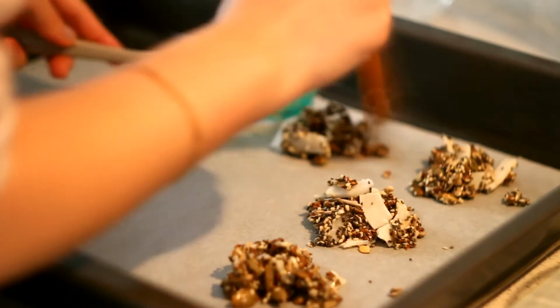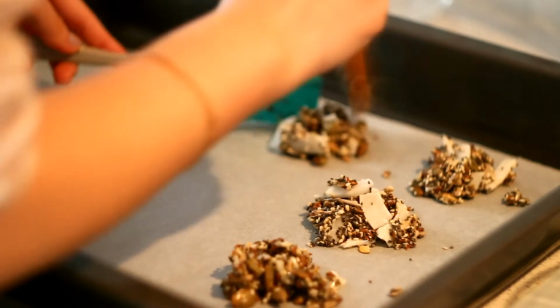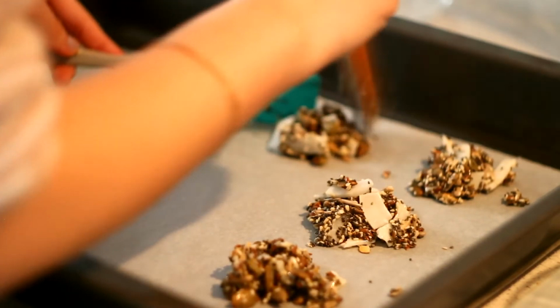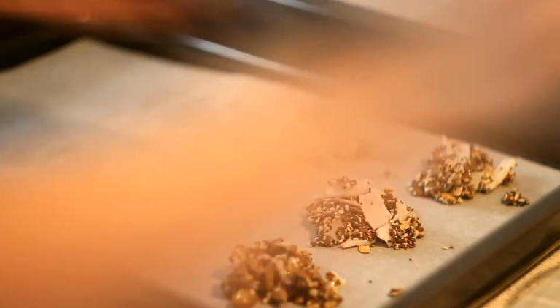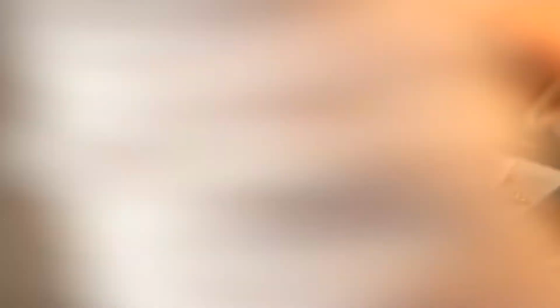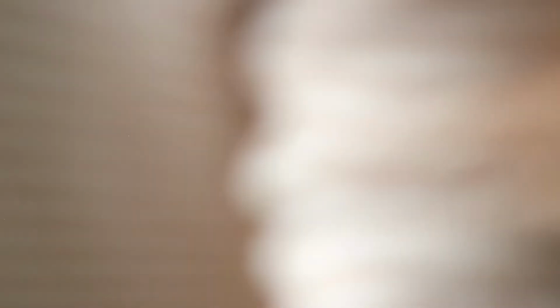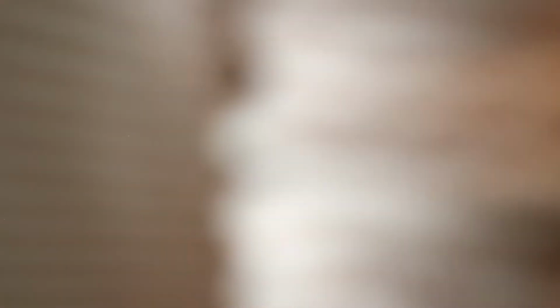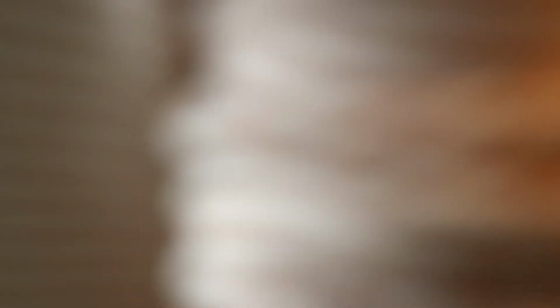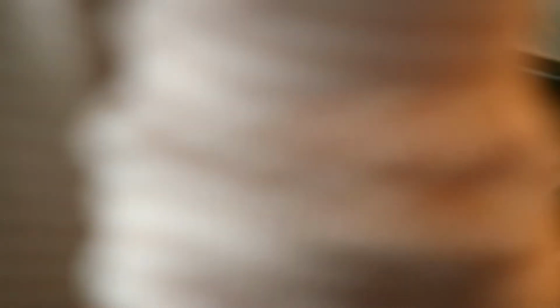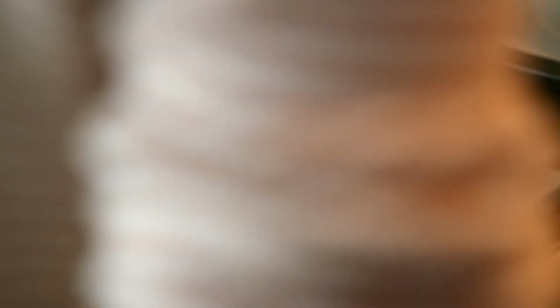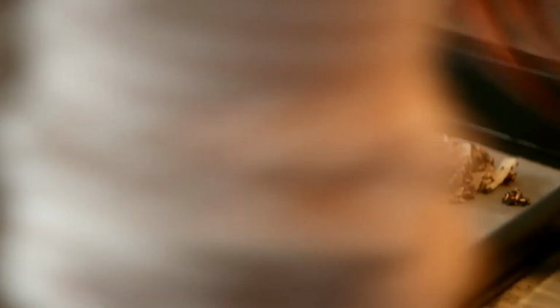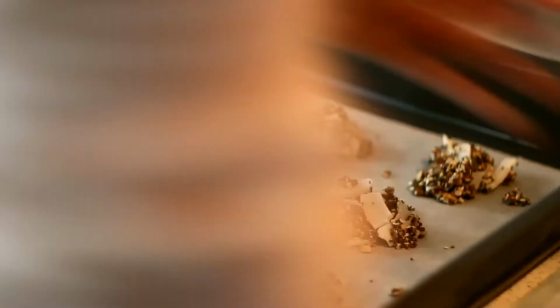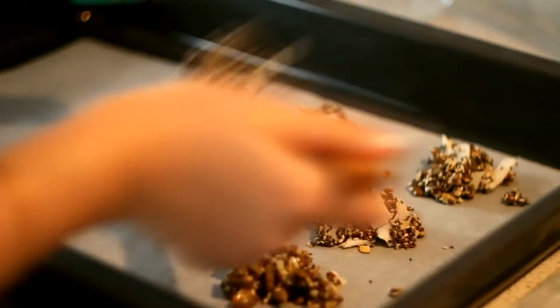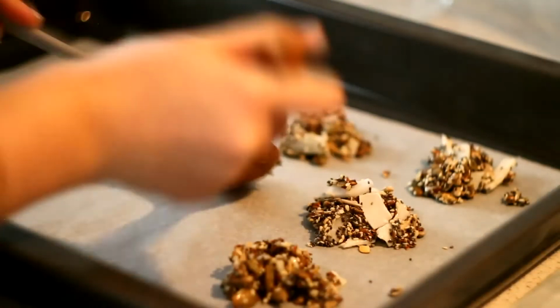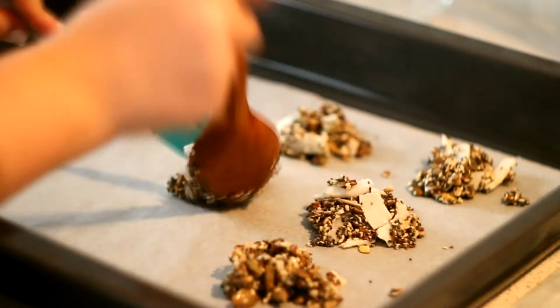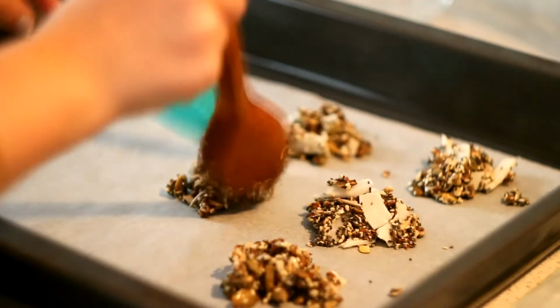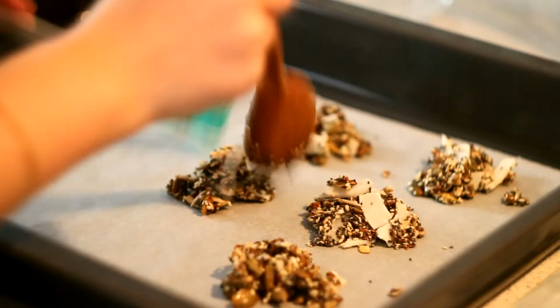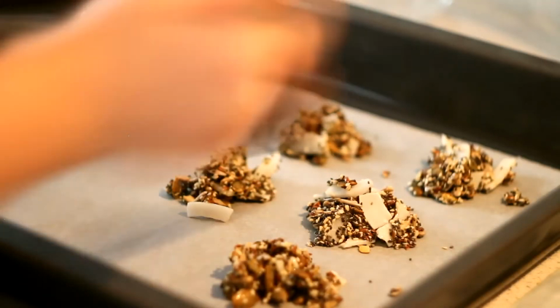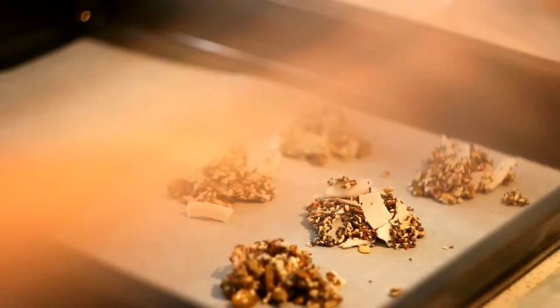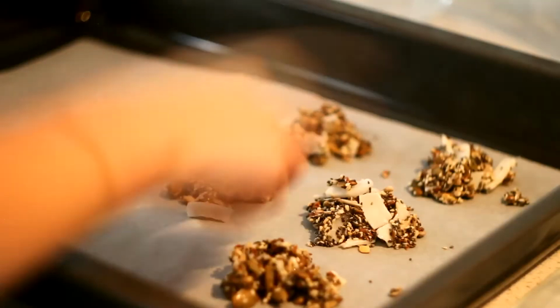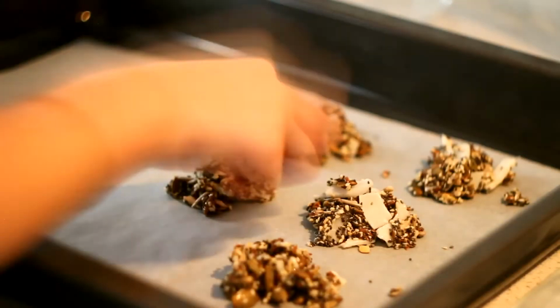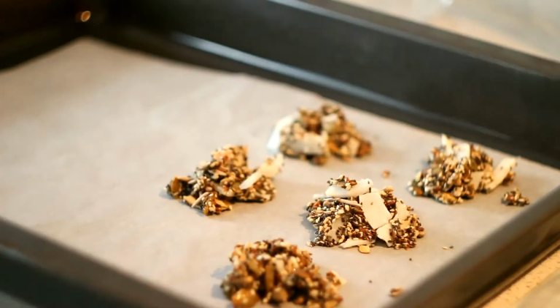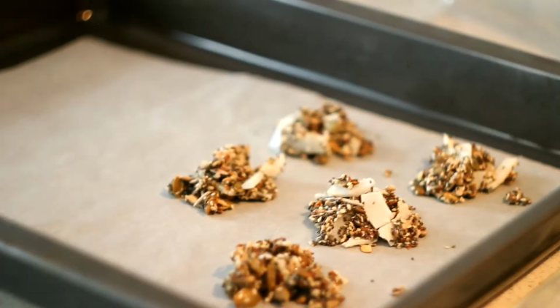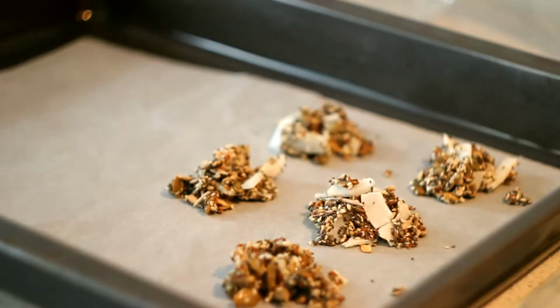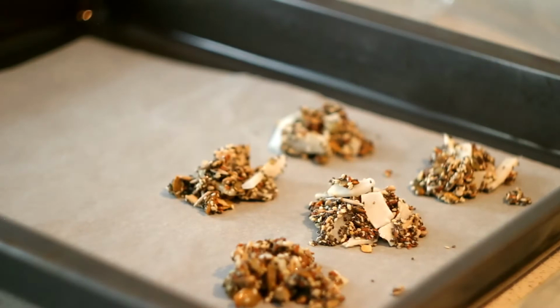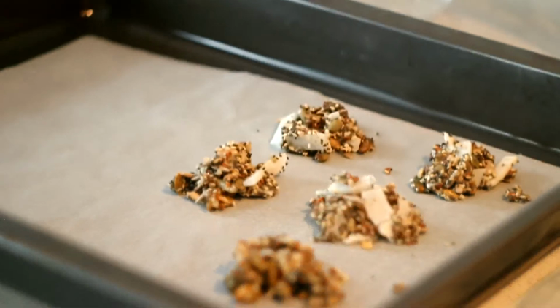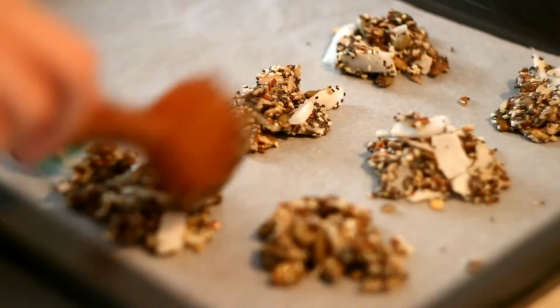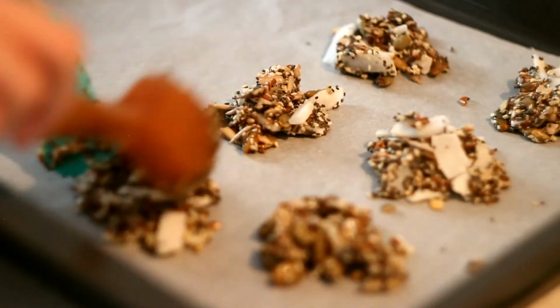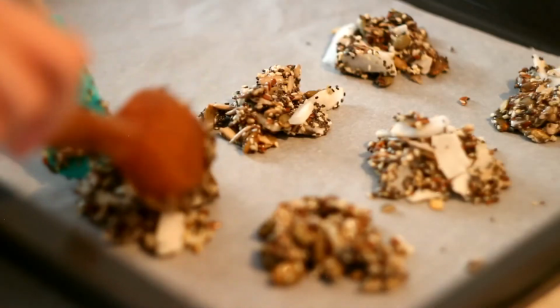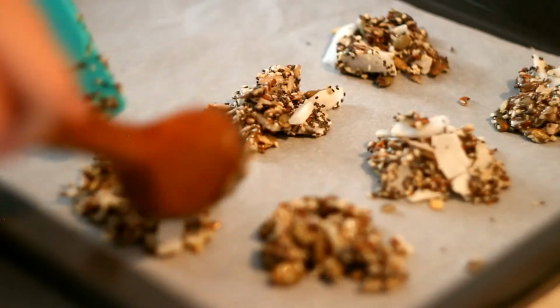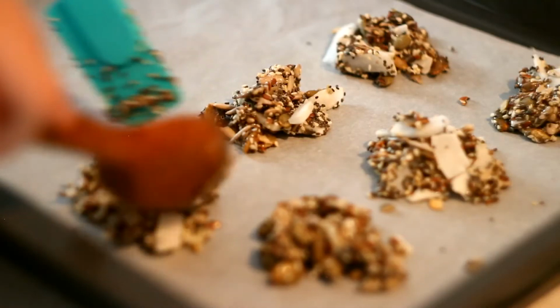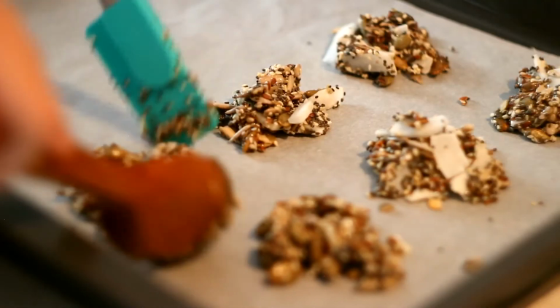You can also make just a simple granola out of this recipe without forming clusters.